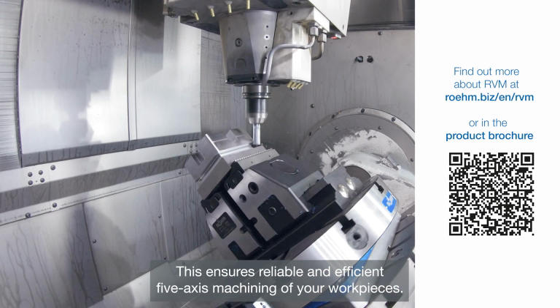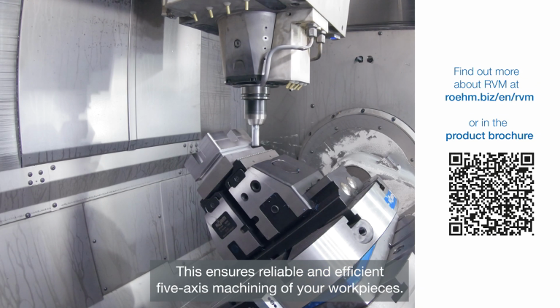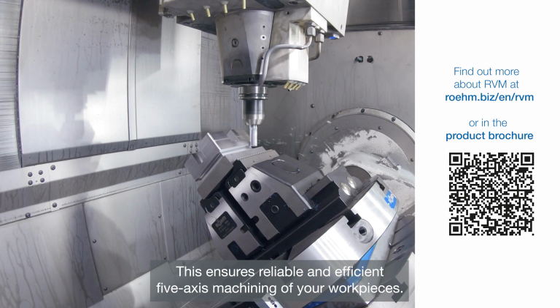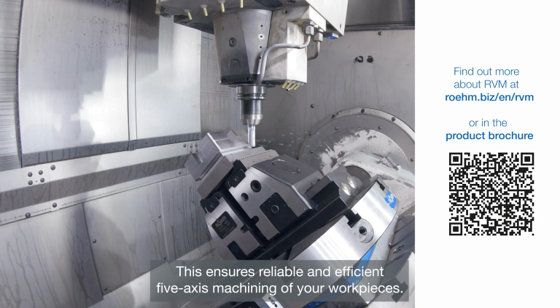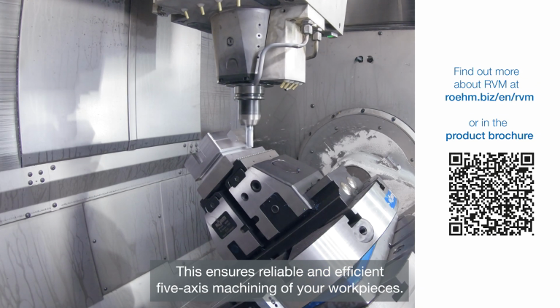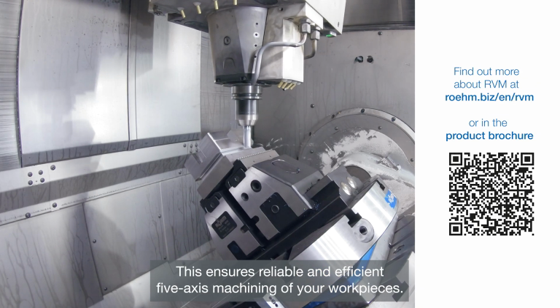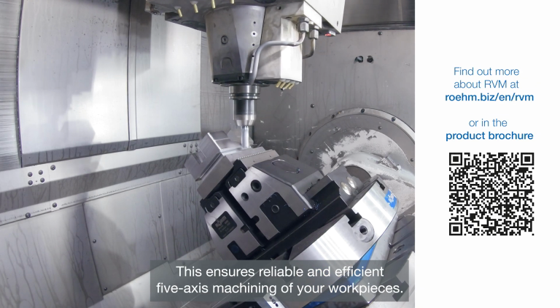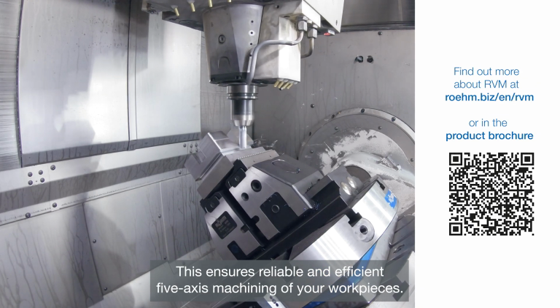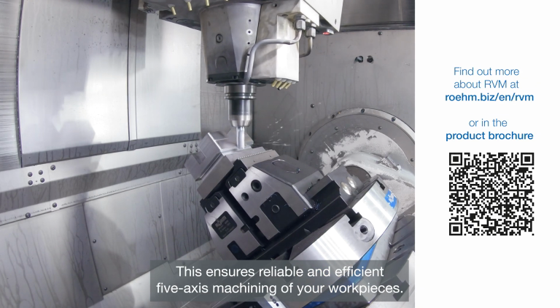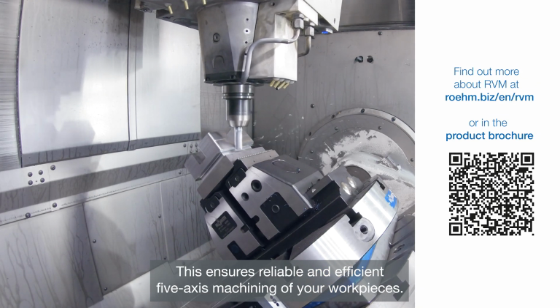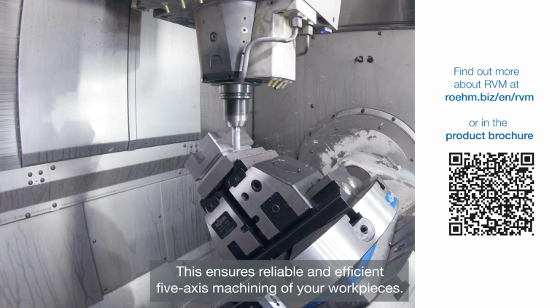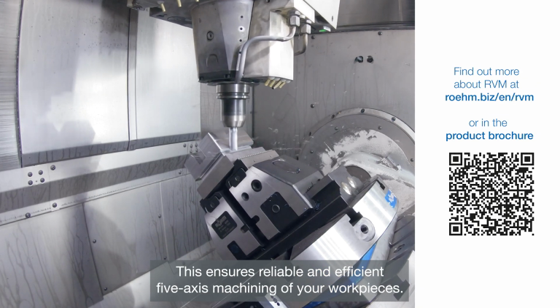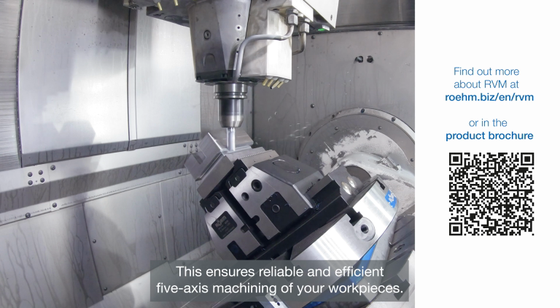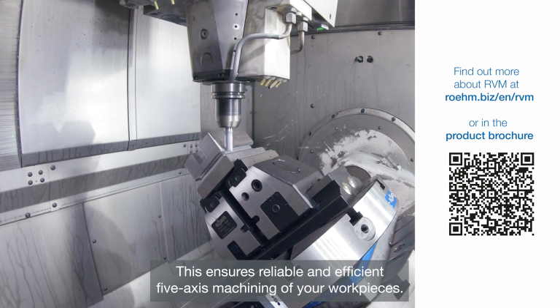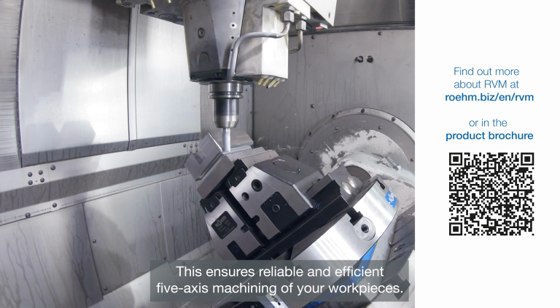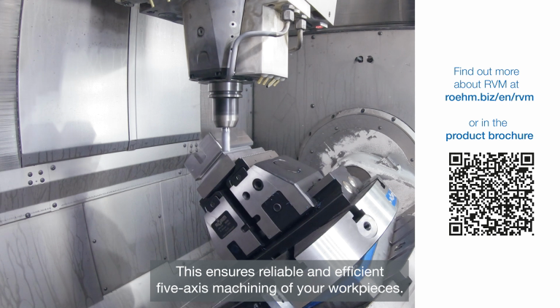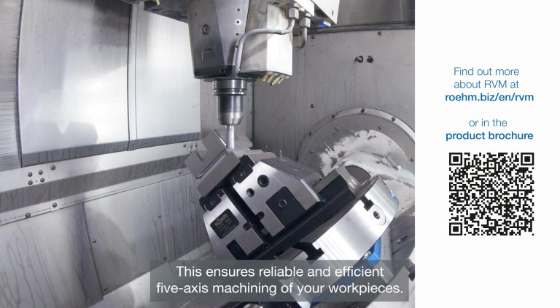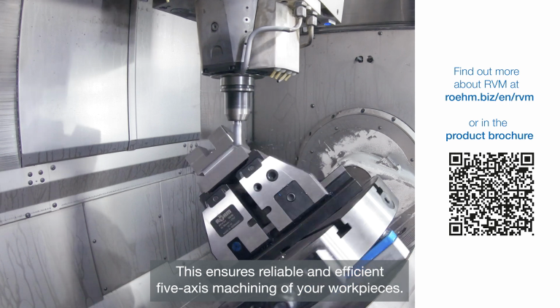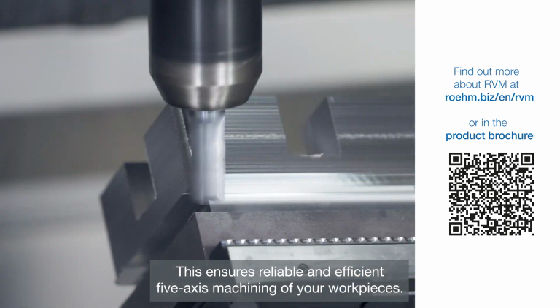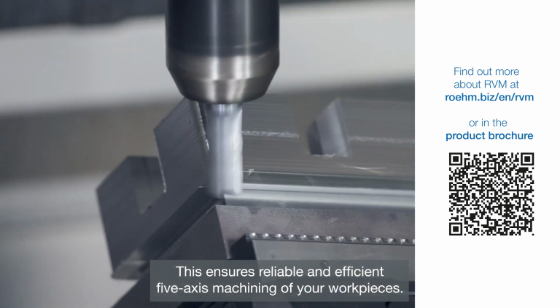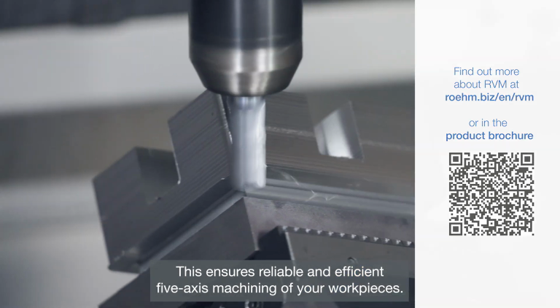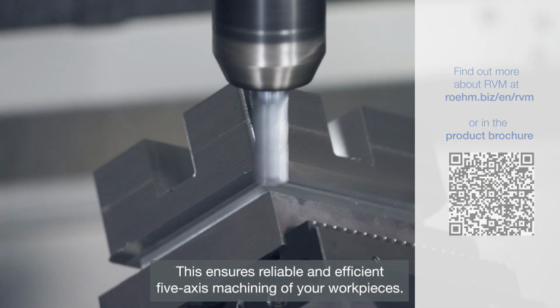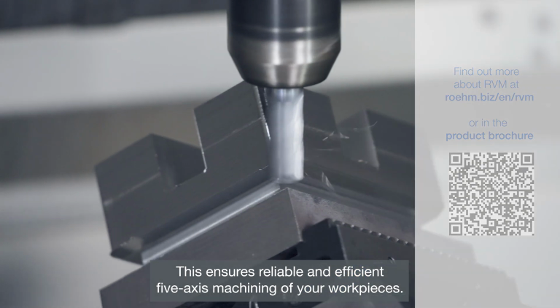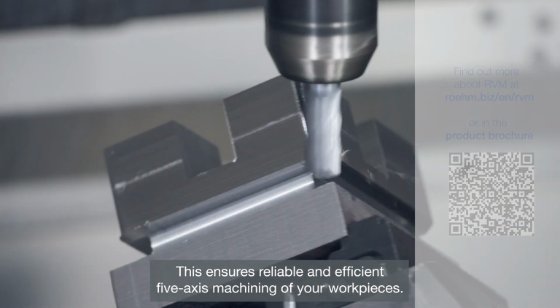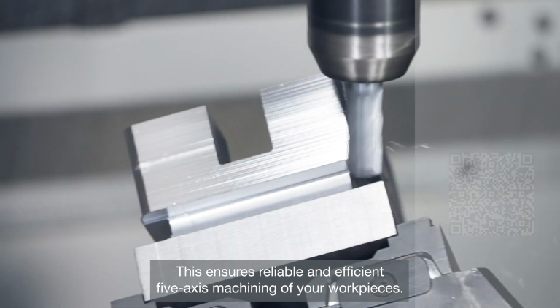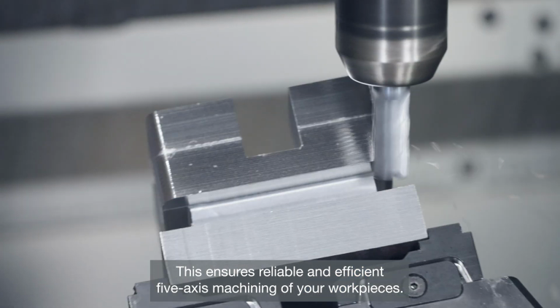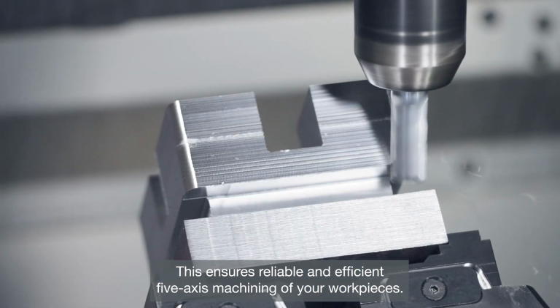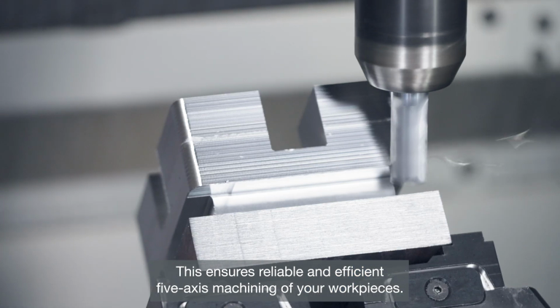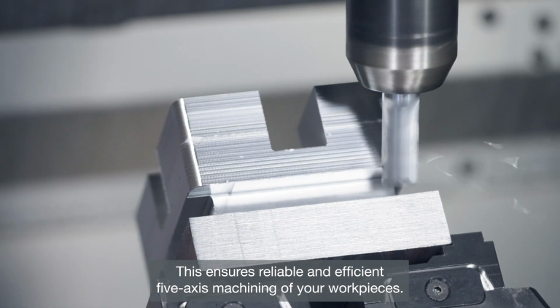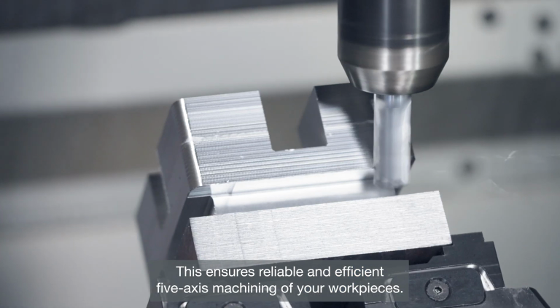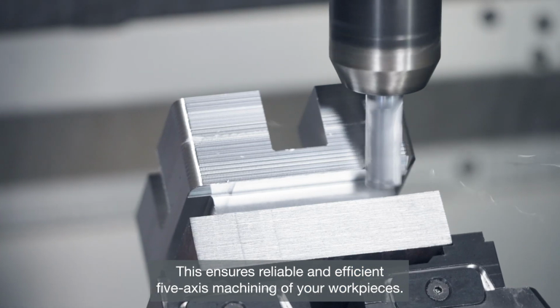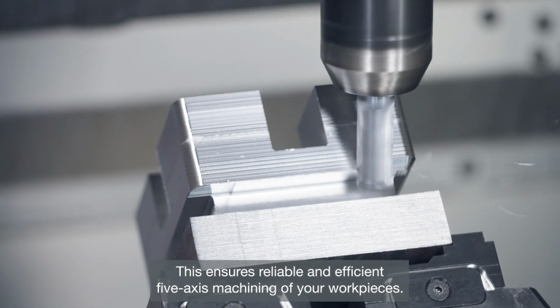RVM — the powerhouse among the 5-axis vises. This ensures reliable and efficient 5-axis machining of your workpieces.